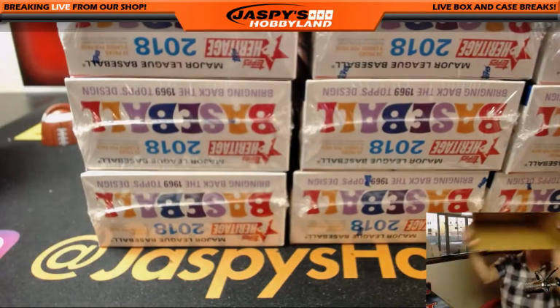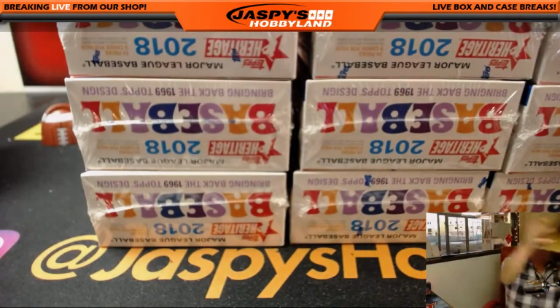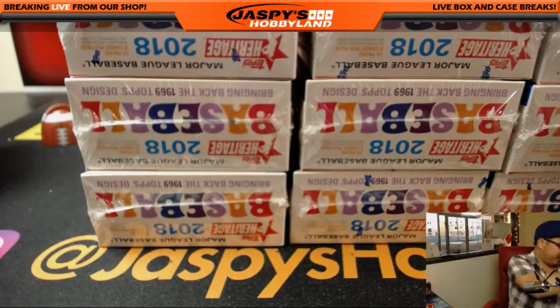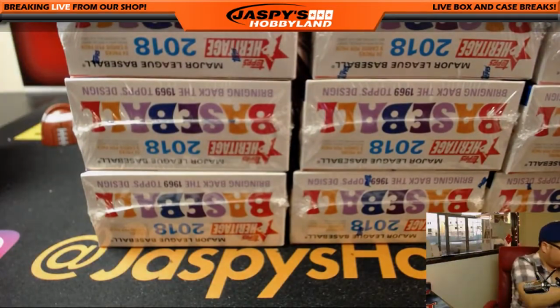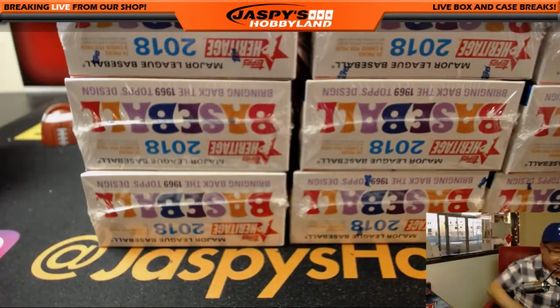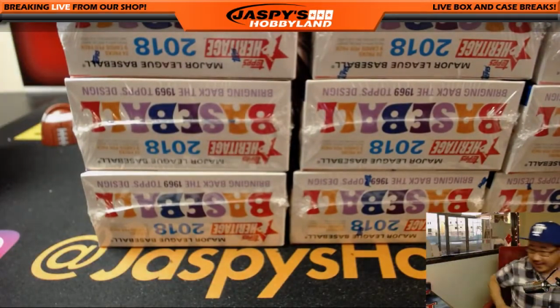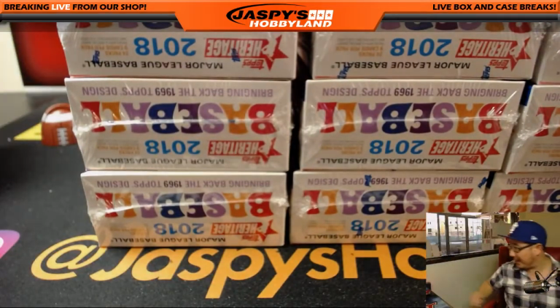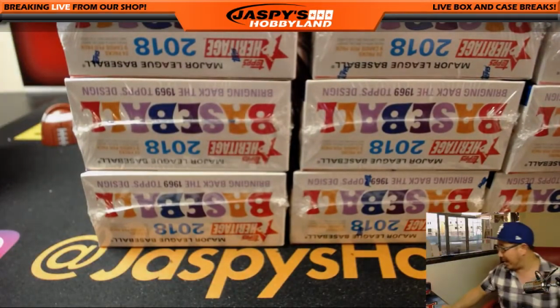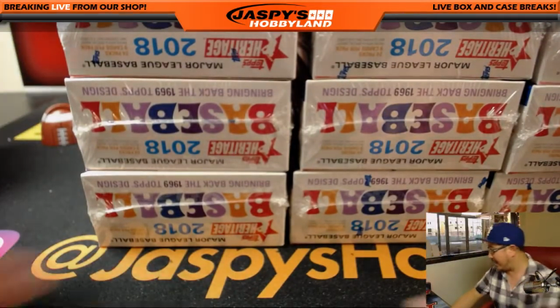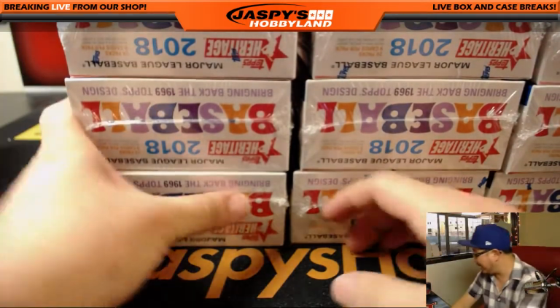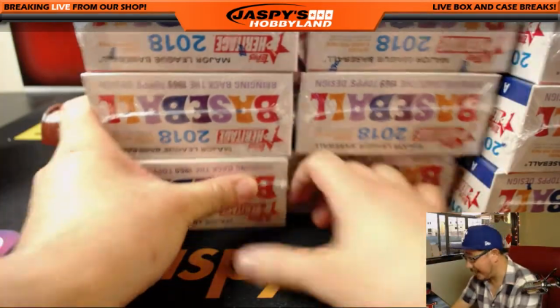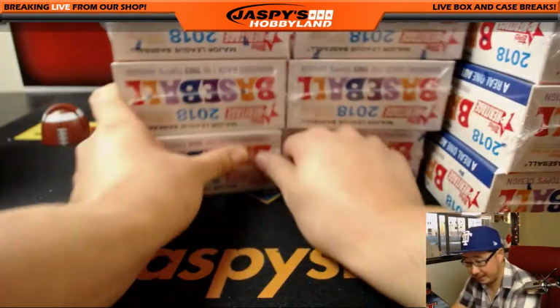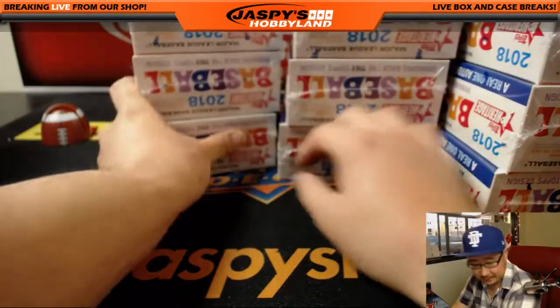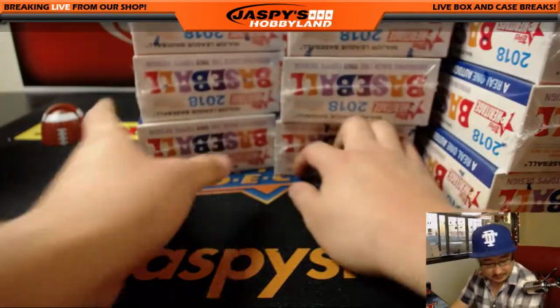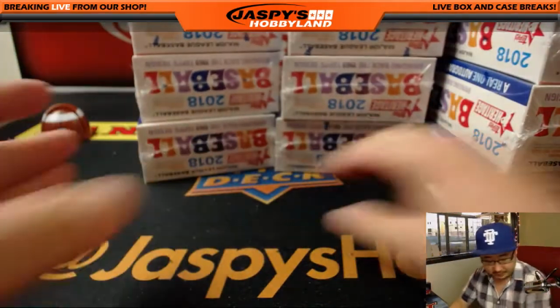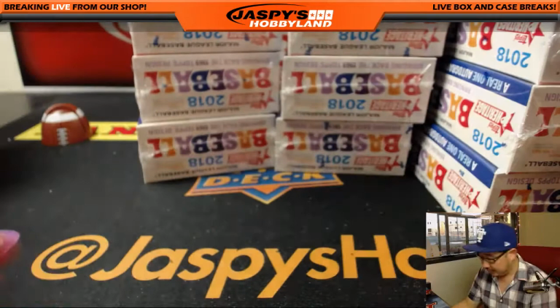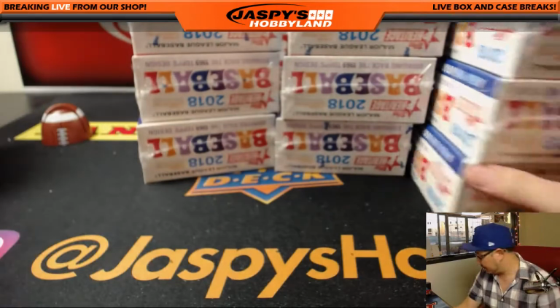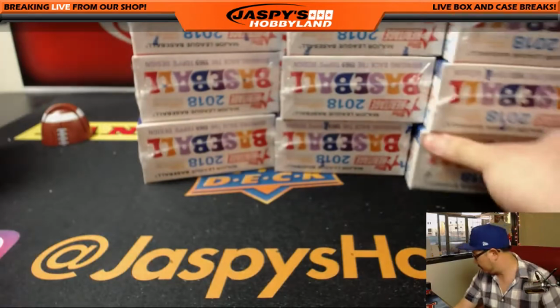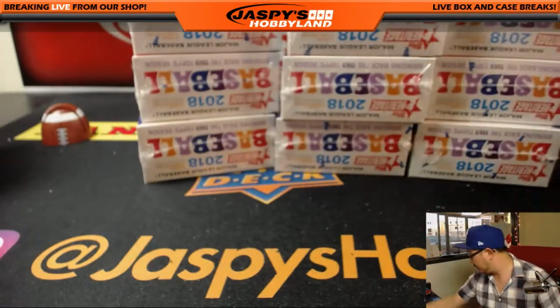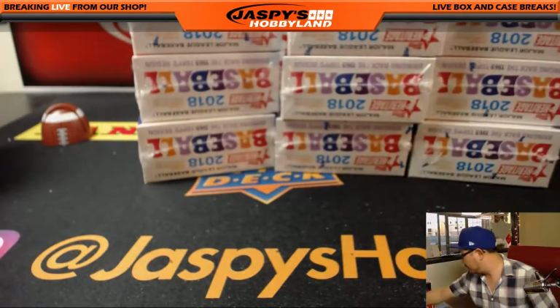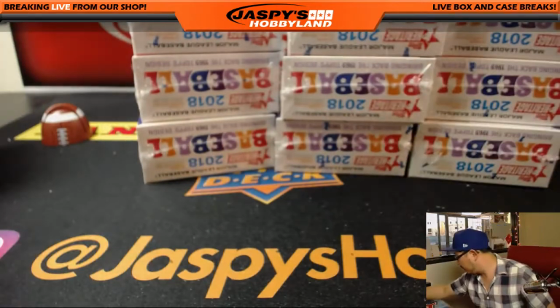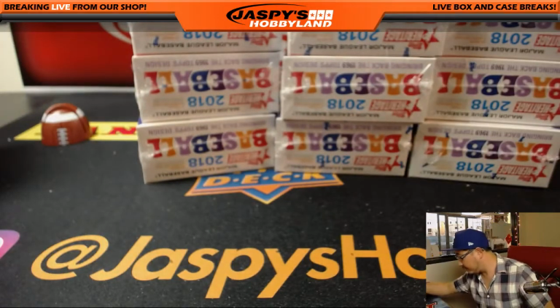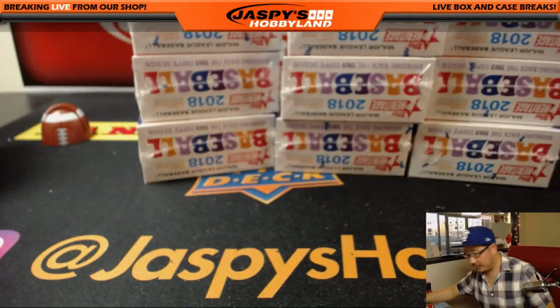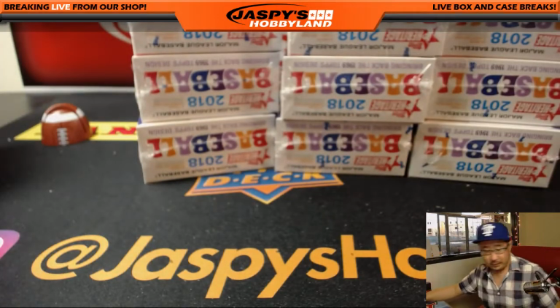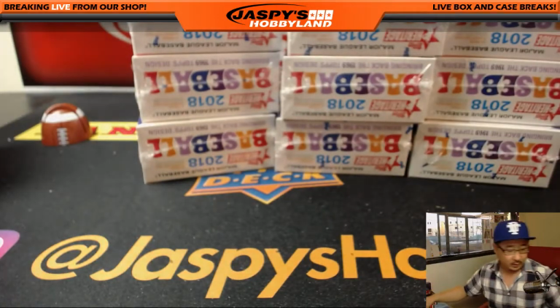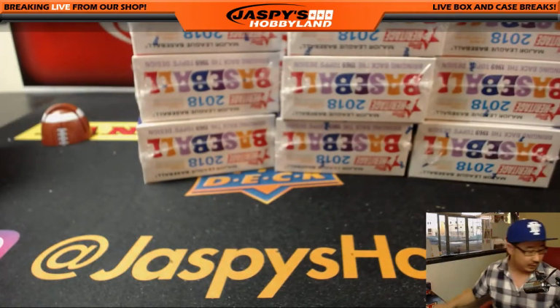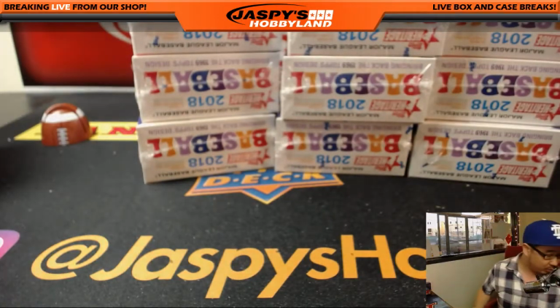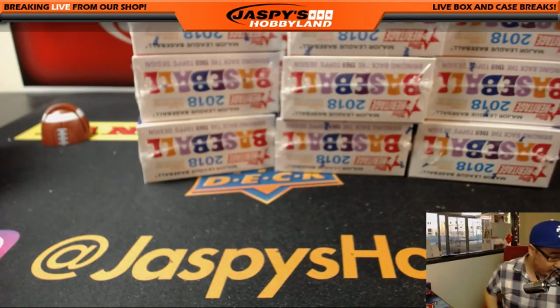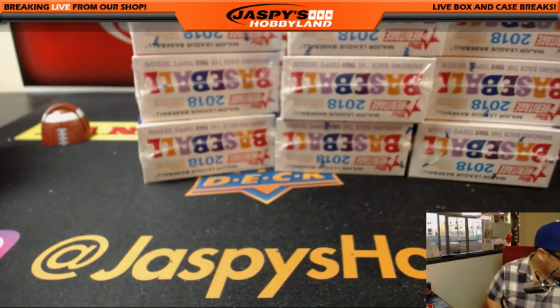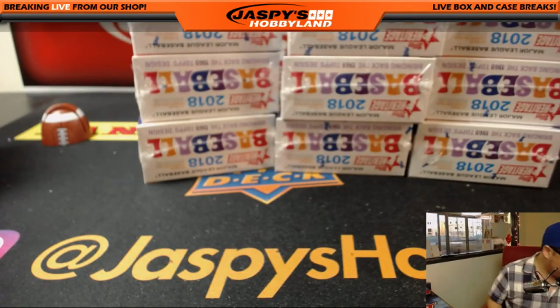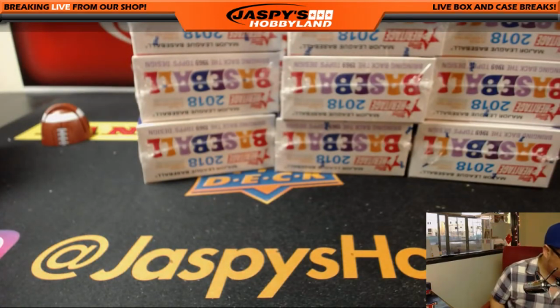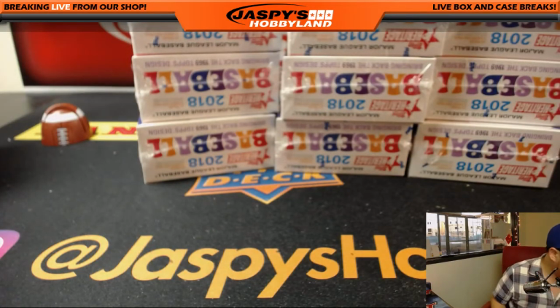This Heritage stuff has been hot, hot, hot — and where is my Sharpie?